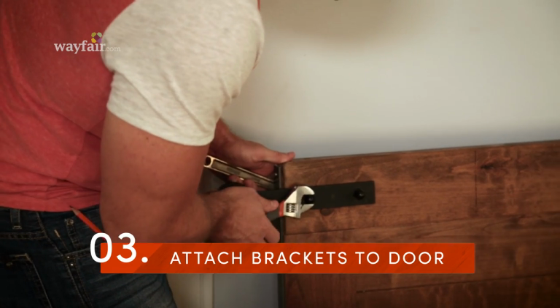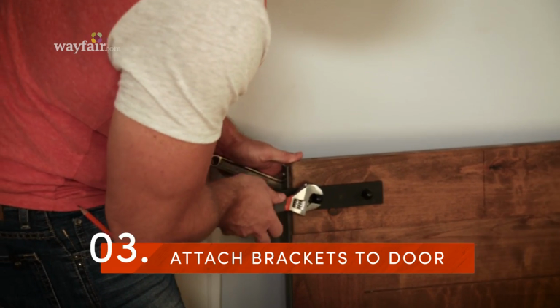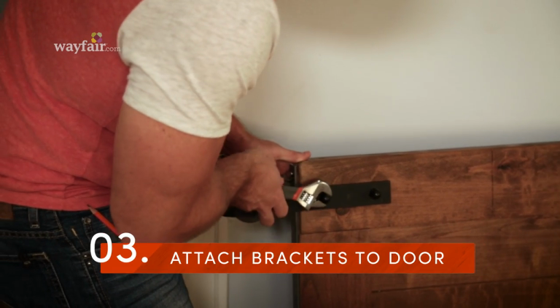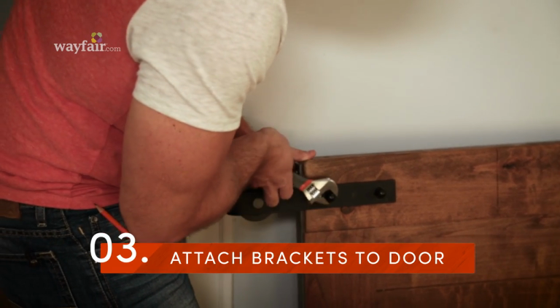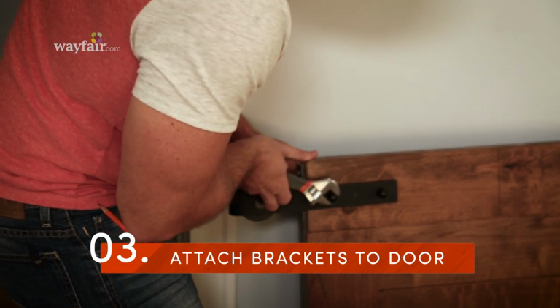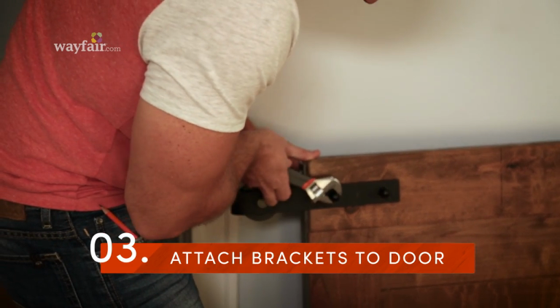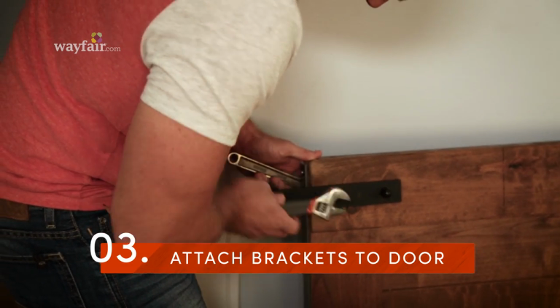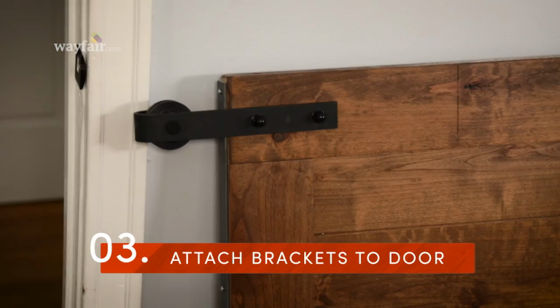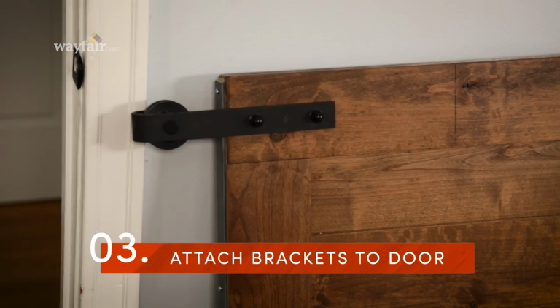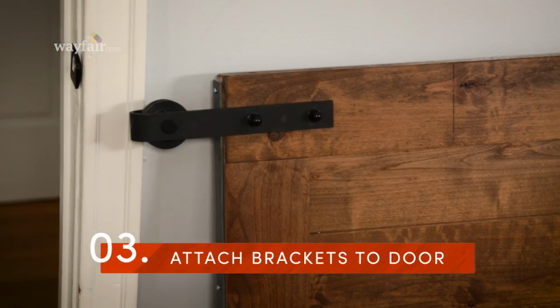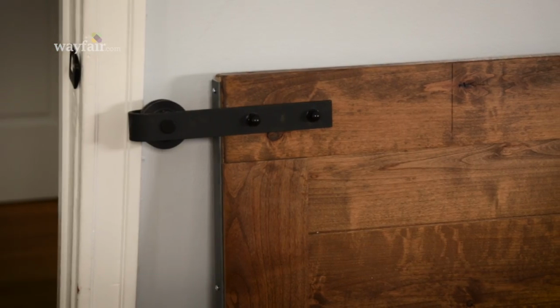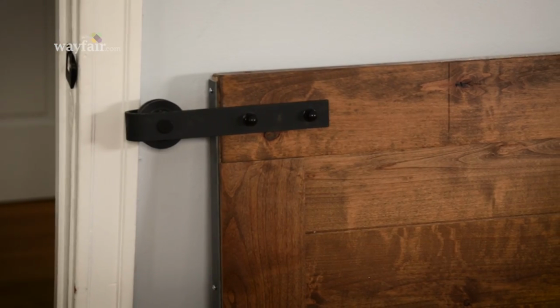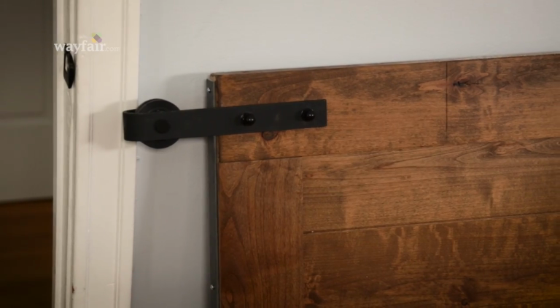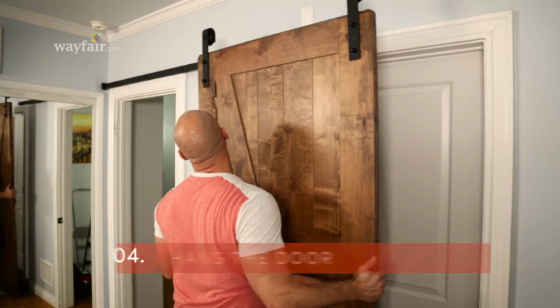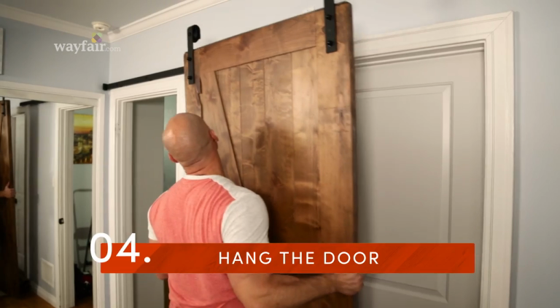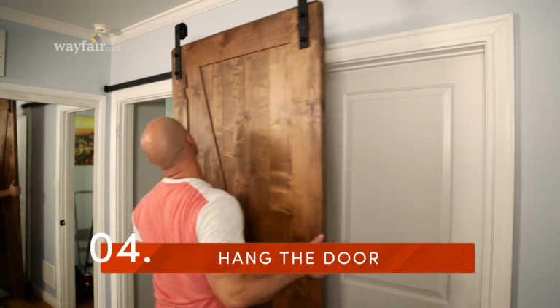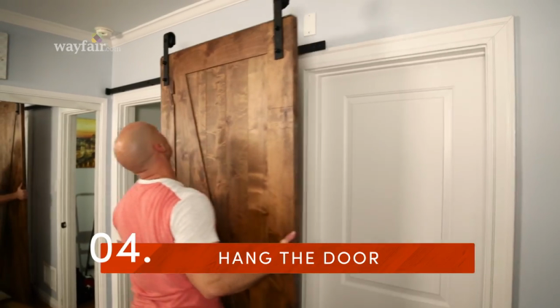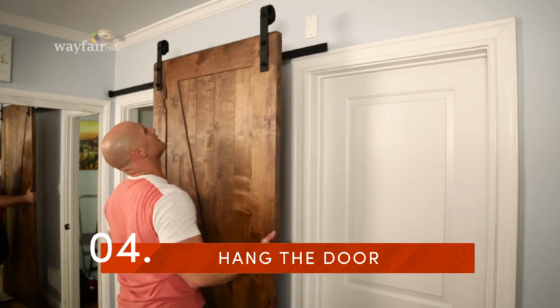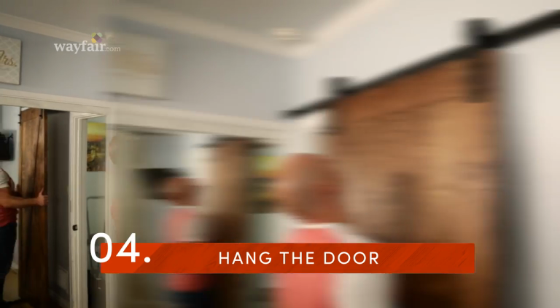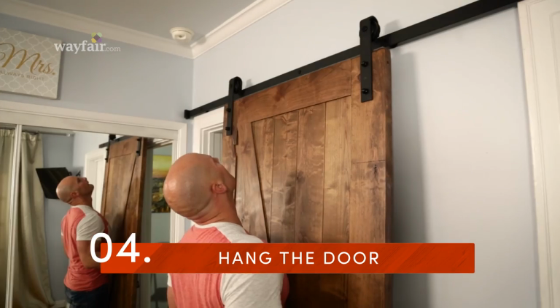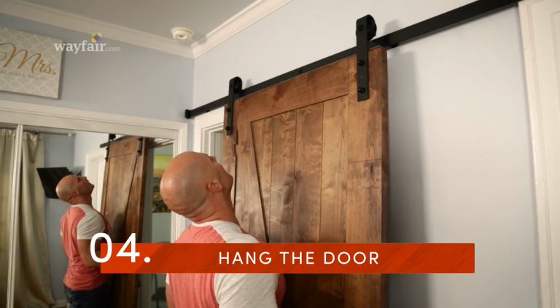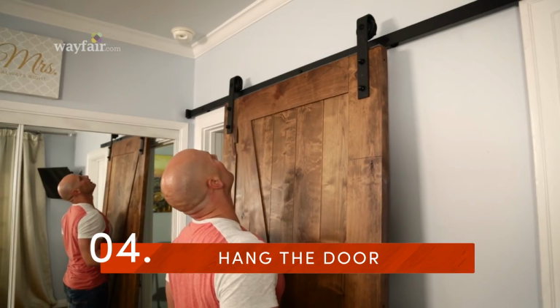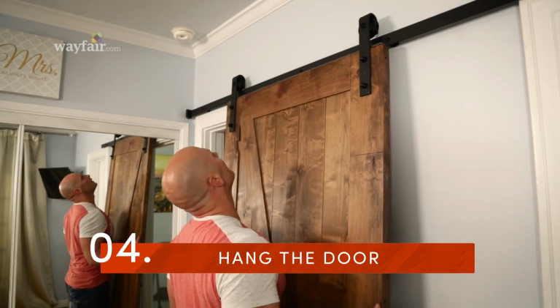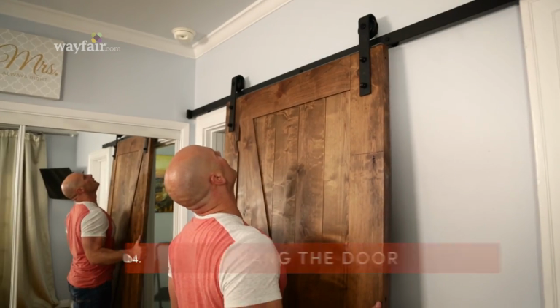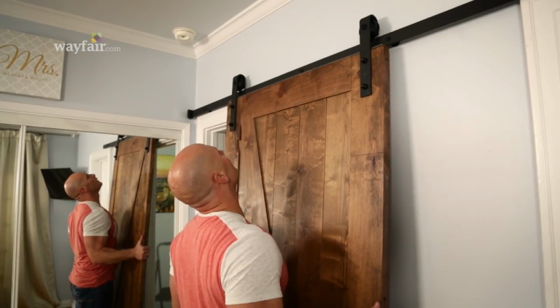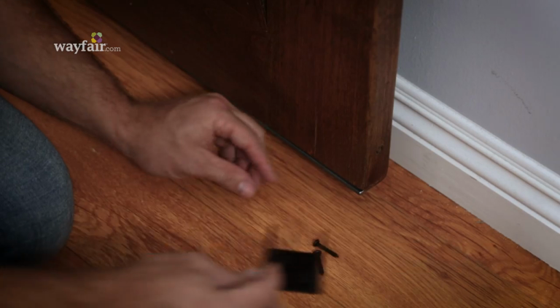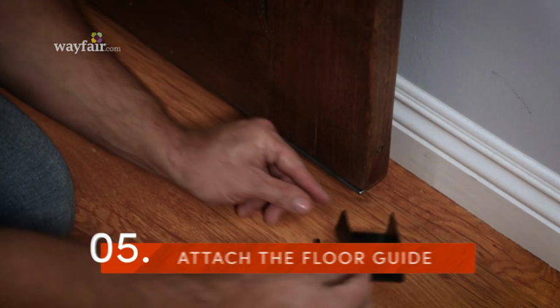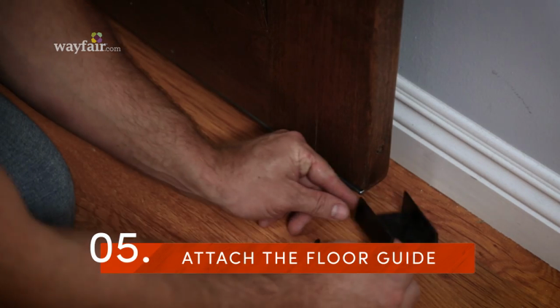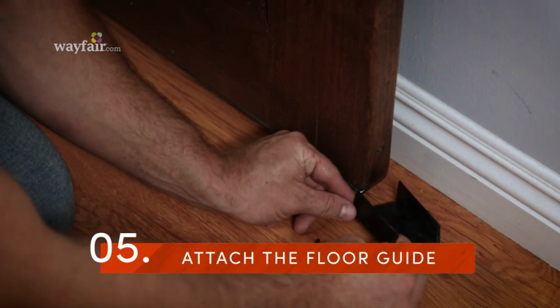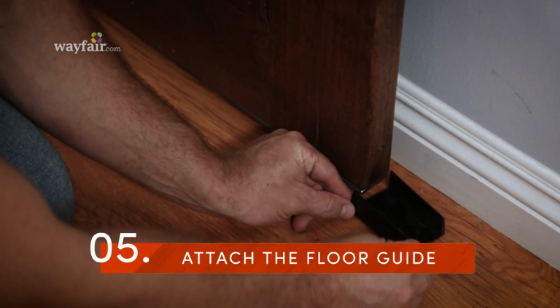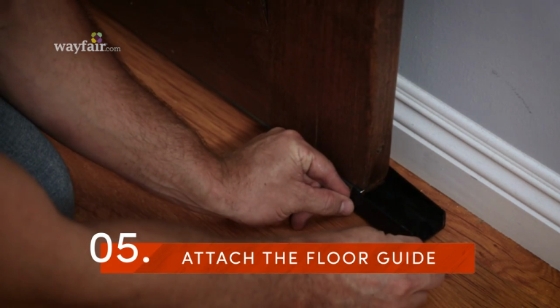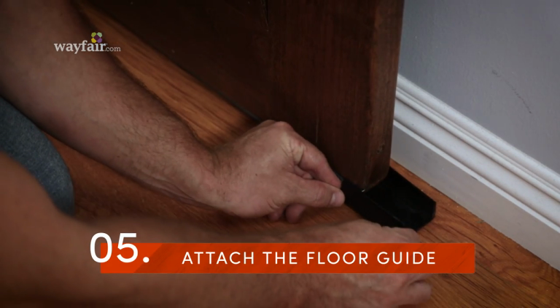Next, attach your brackets to the door. Hang the door. Finally, attach the floor guide.